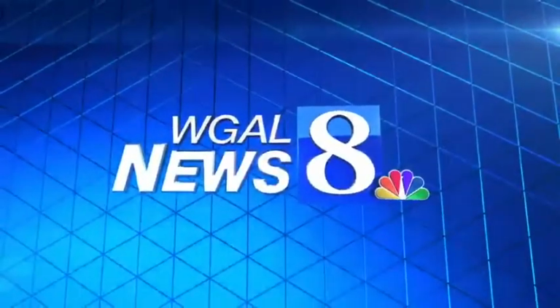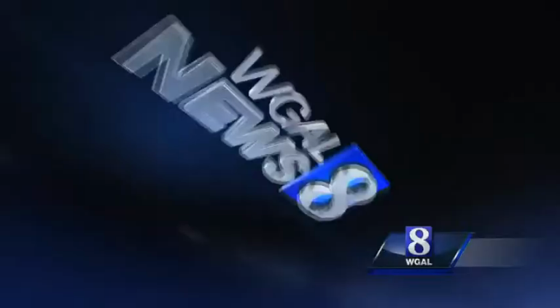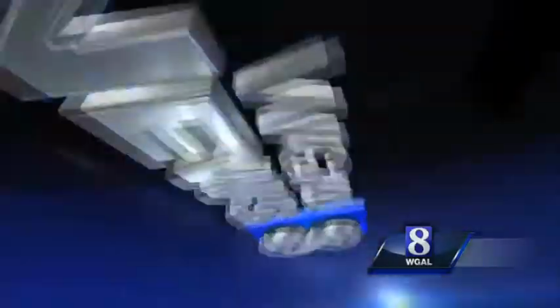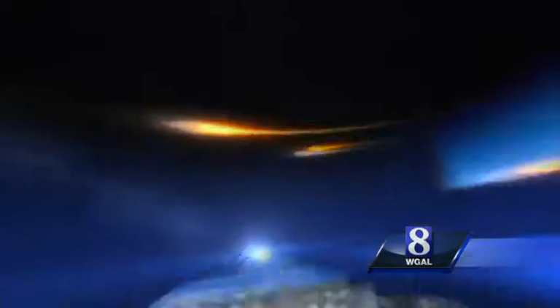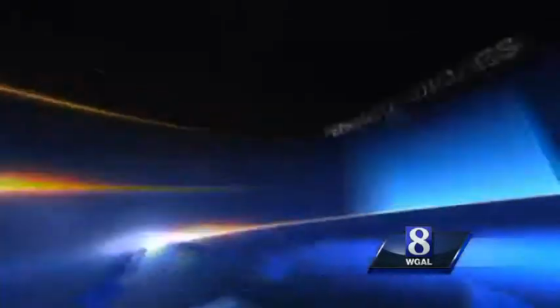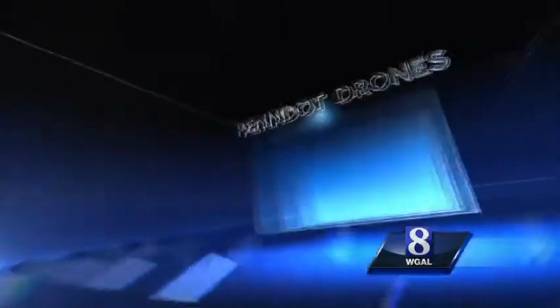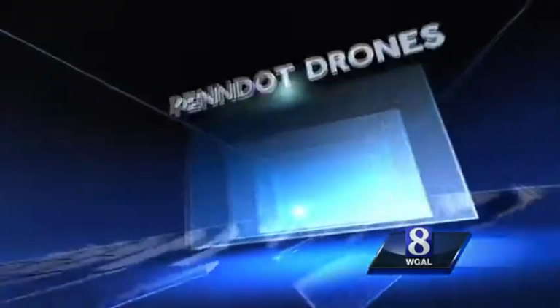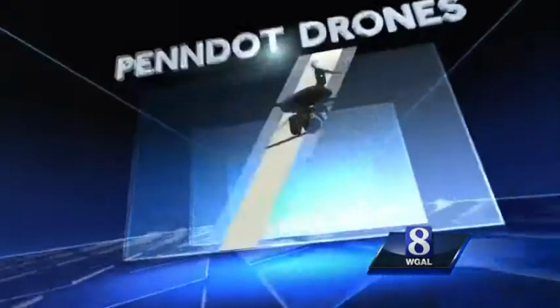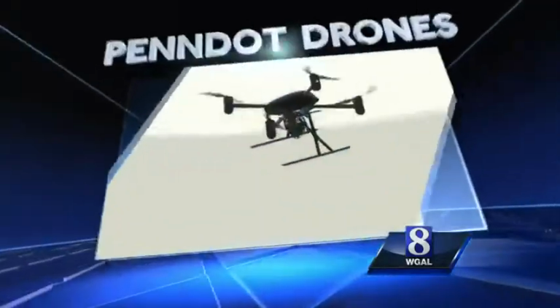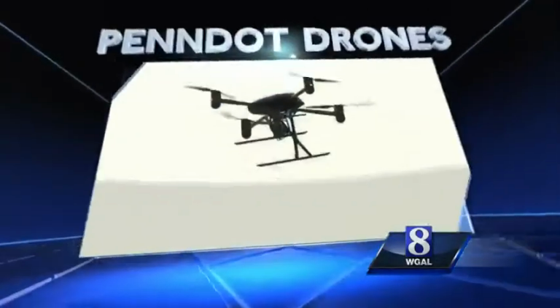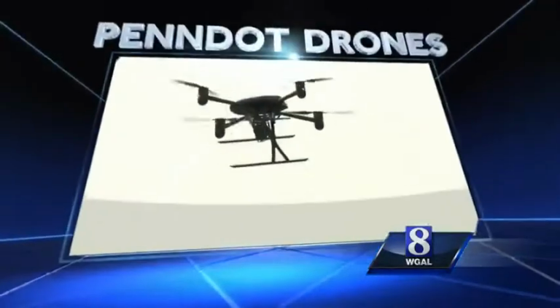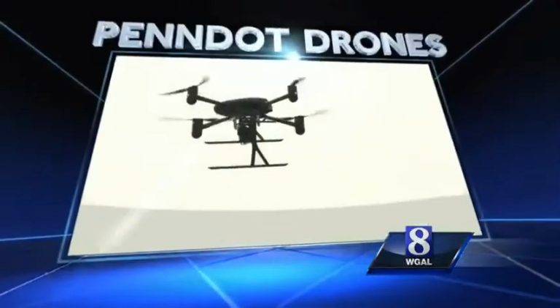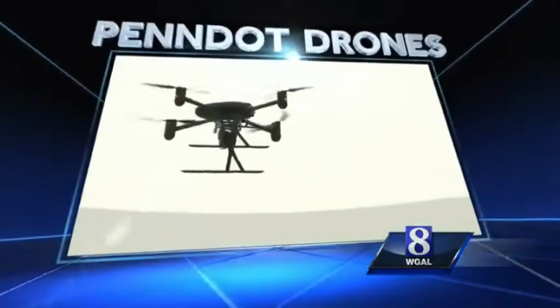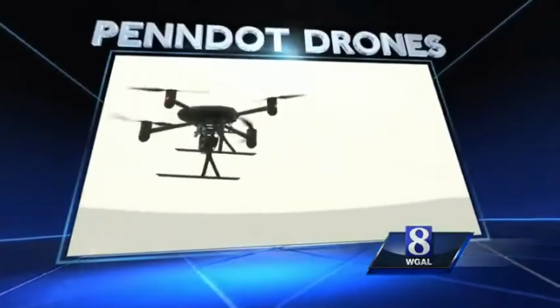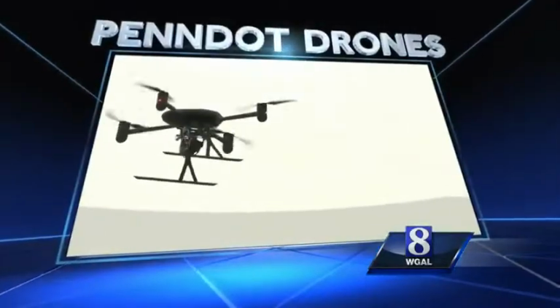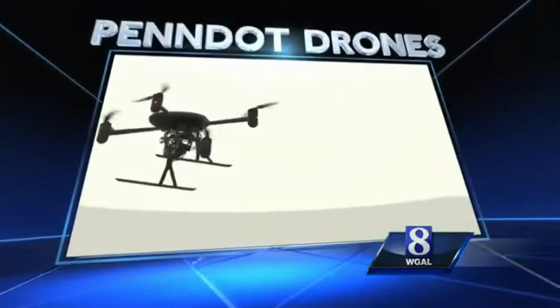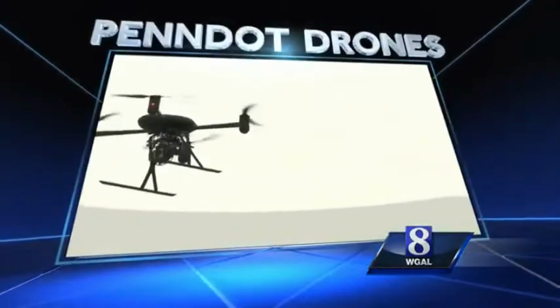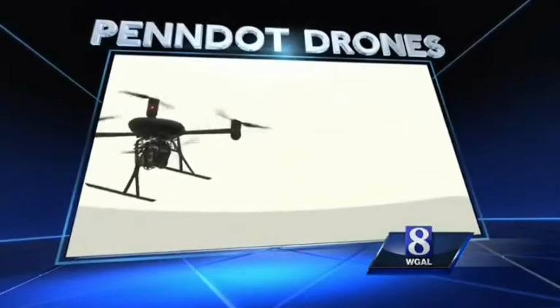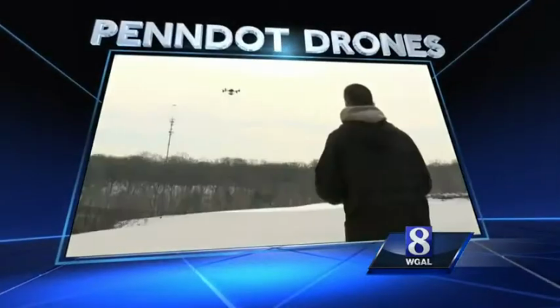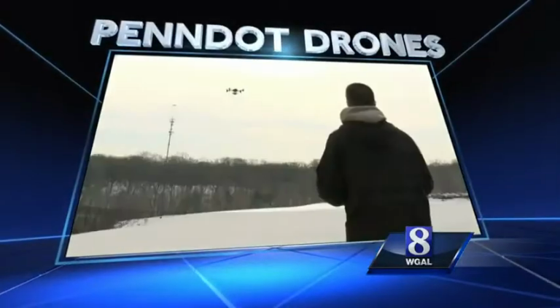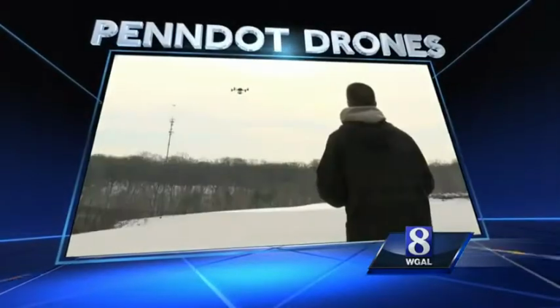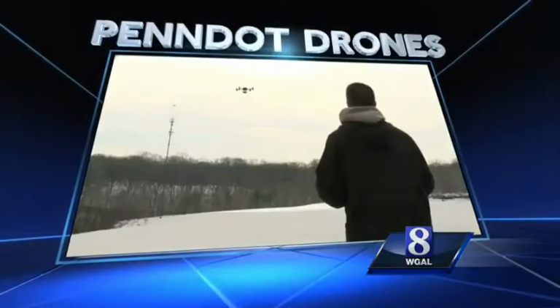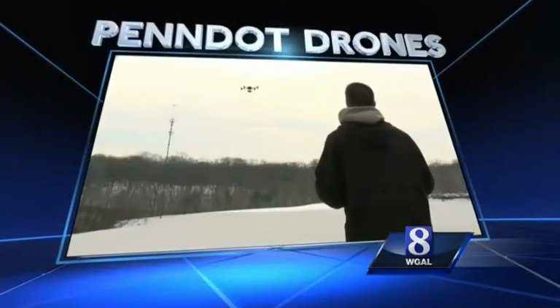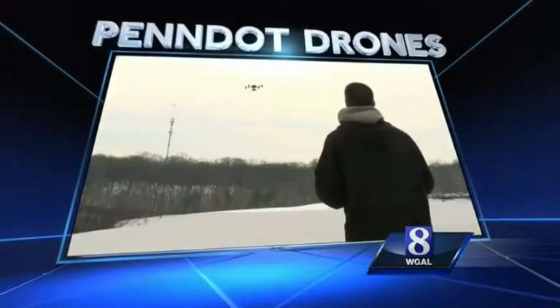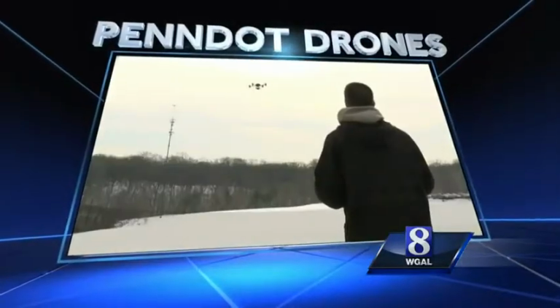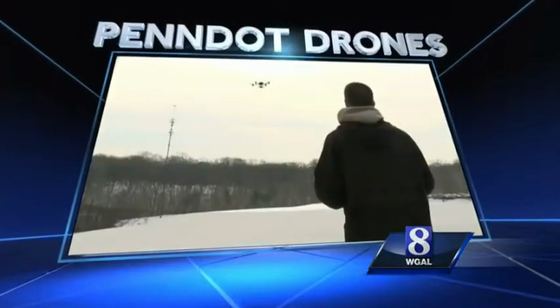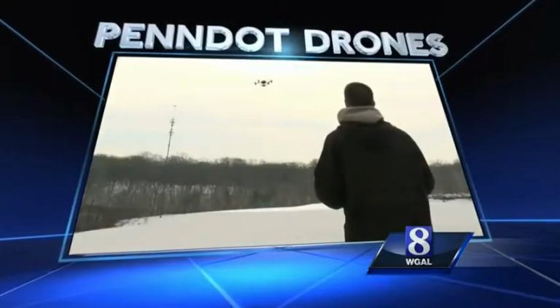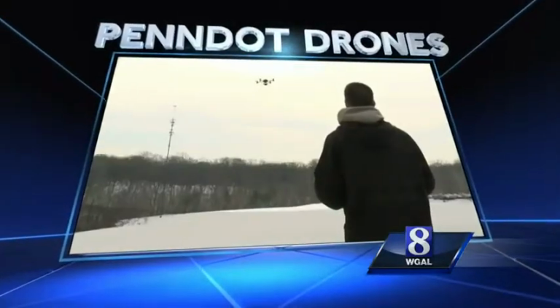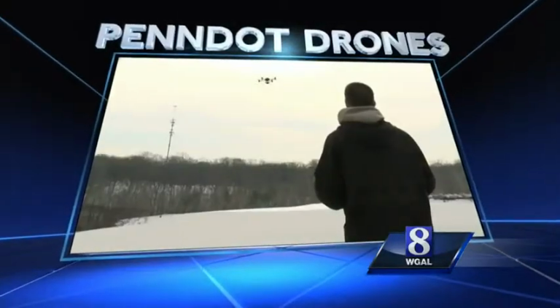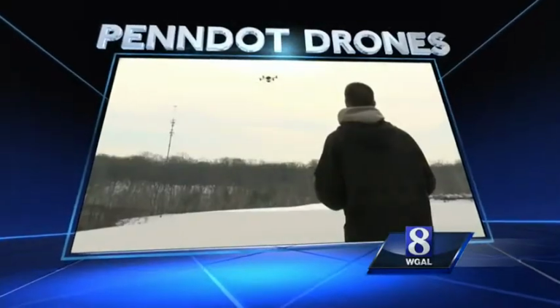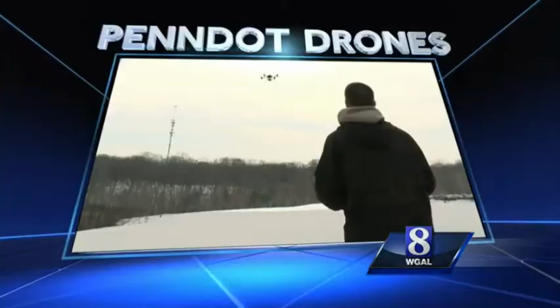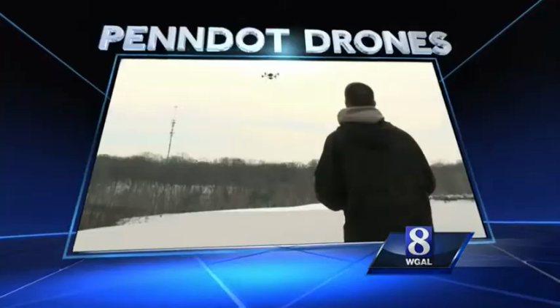This year, PennDOT says it will be using drones to help it make road repairs. News 8's Matt Alvarez has more.